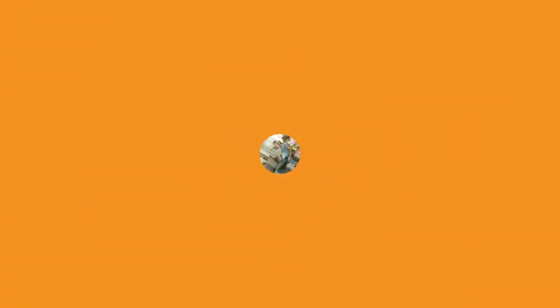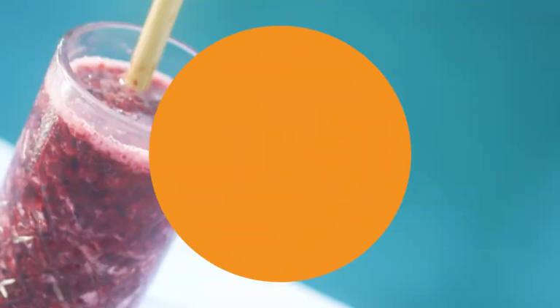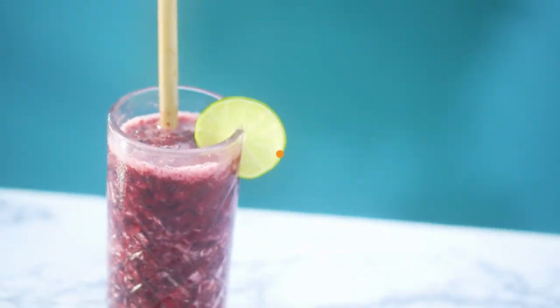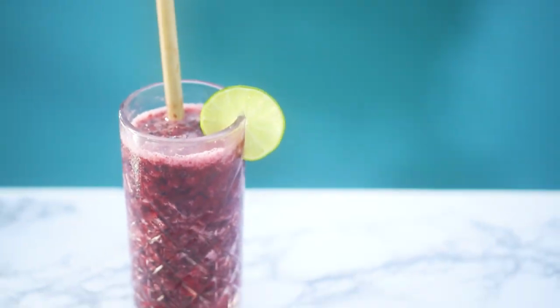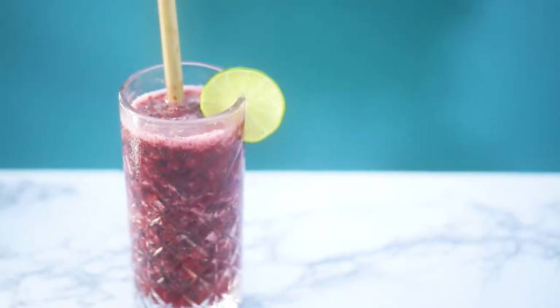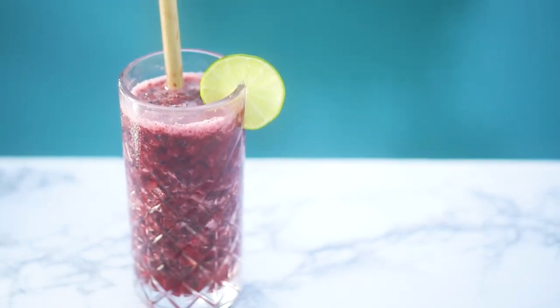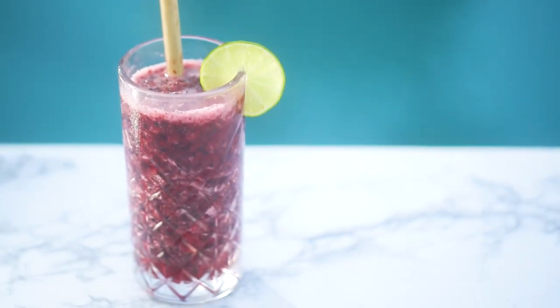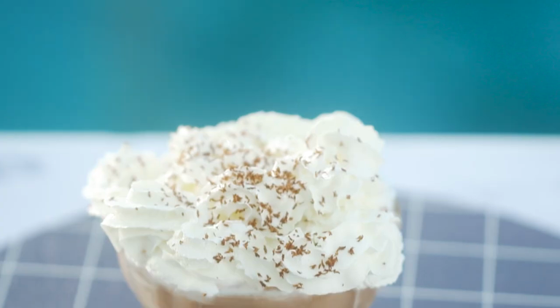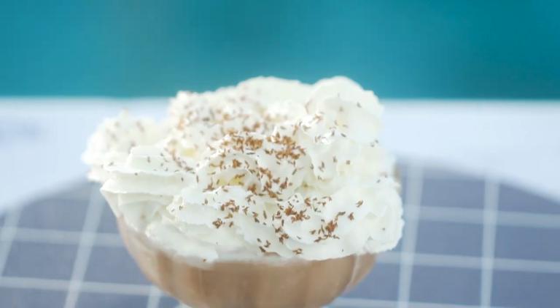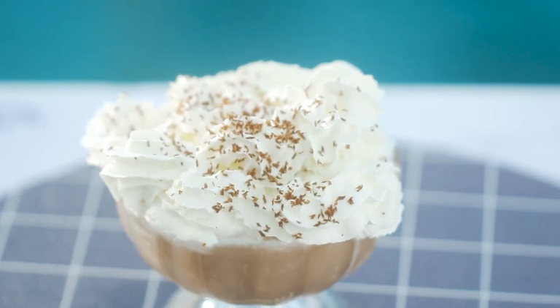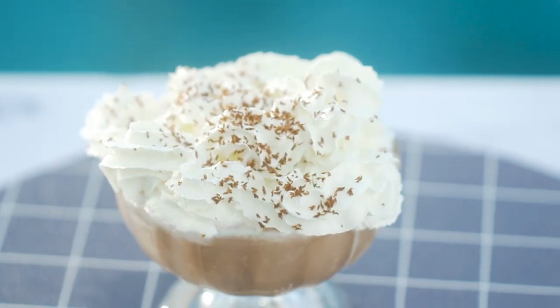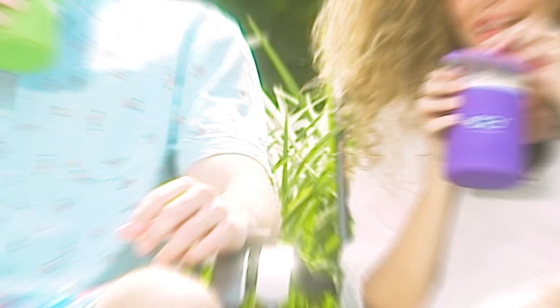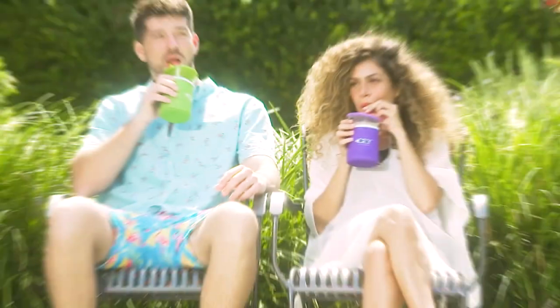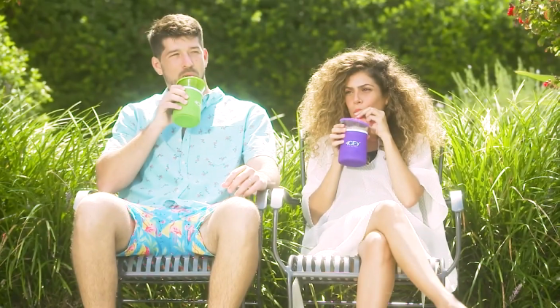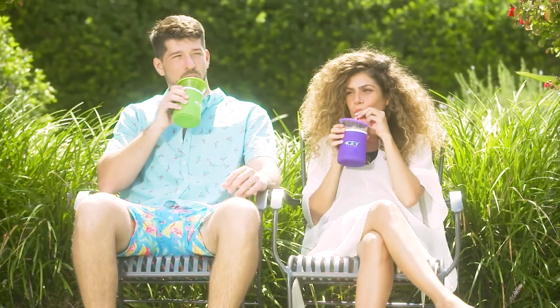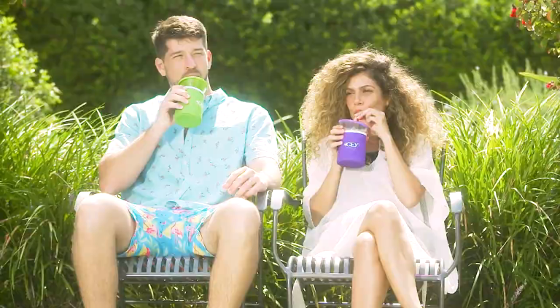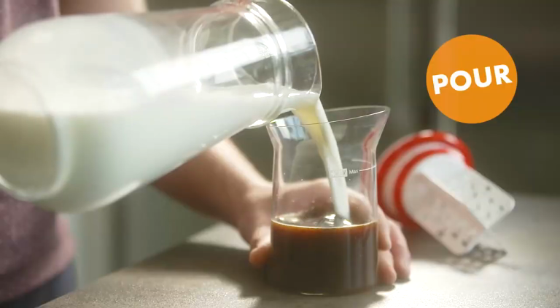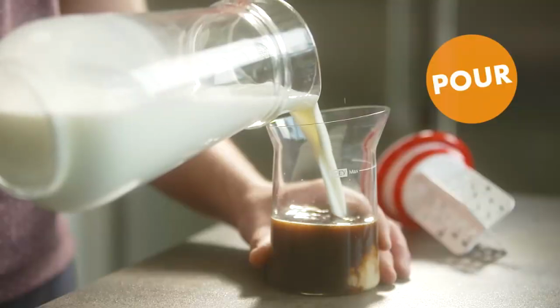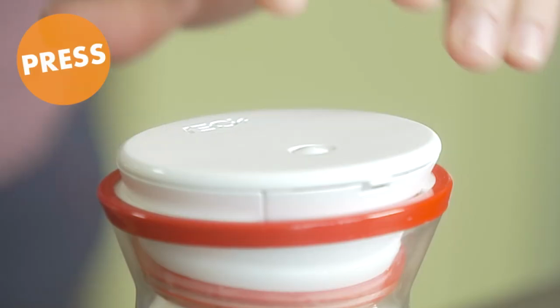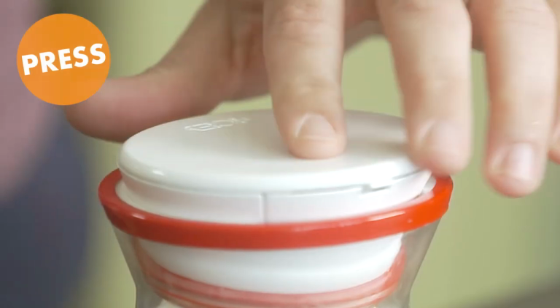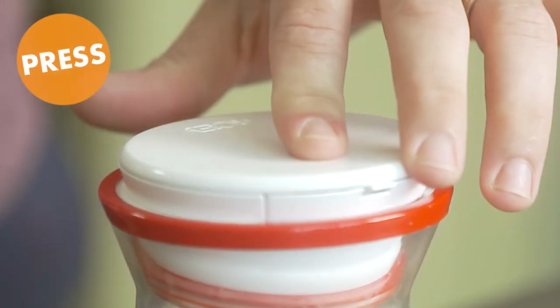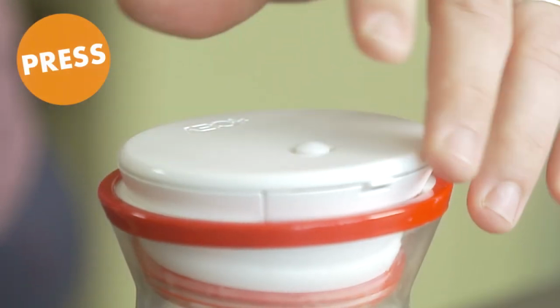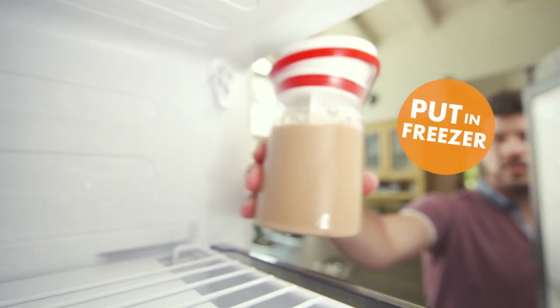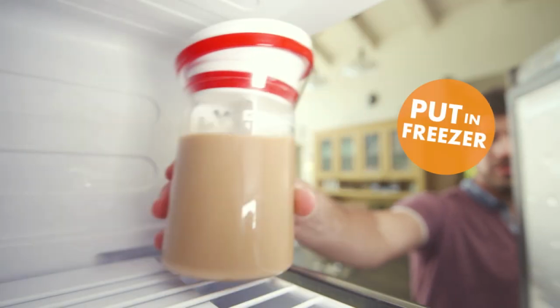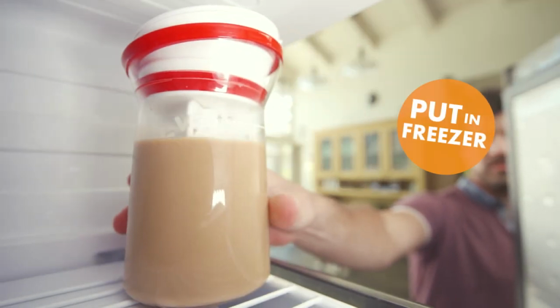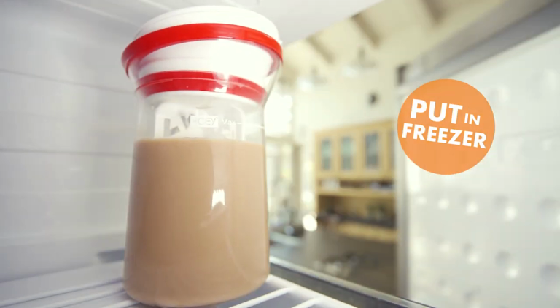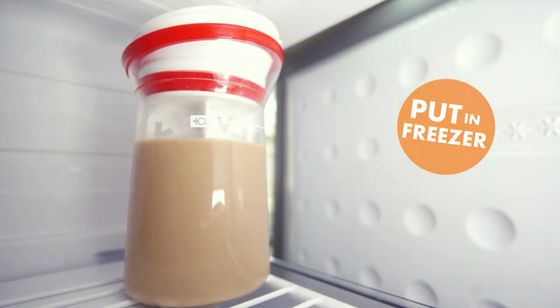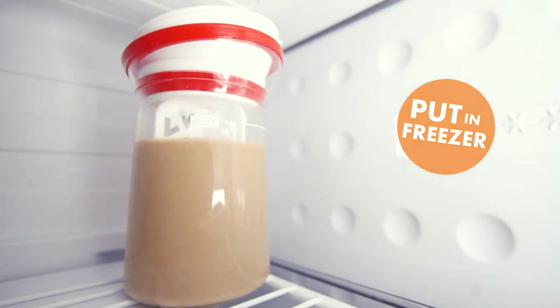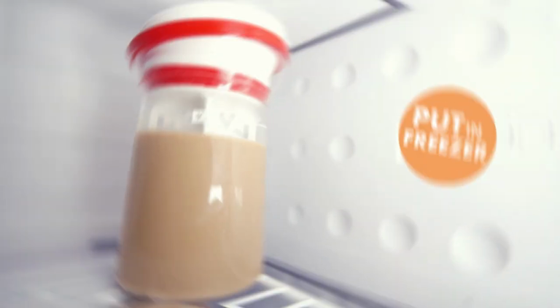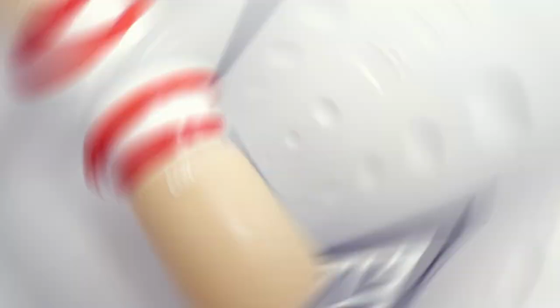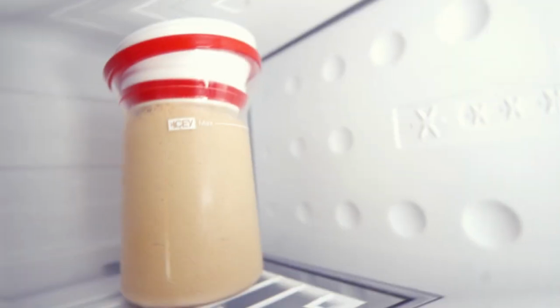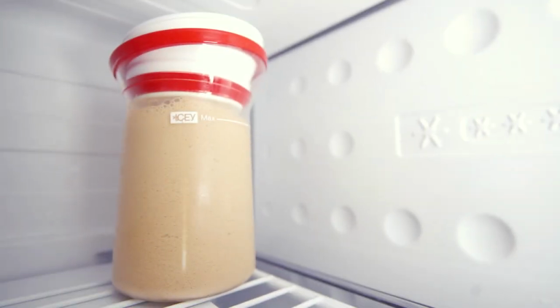So how do you make a terrific frozen drink in an easy one, two, three? With Icy.